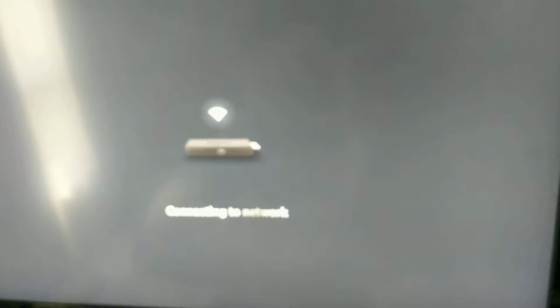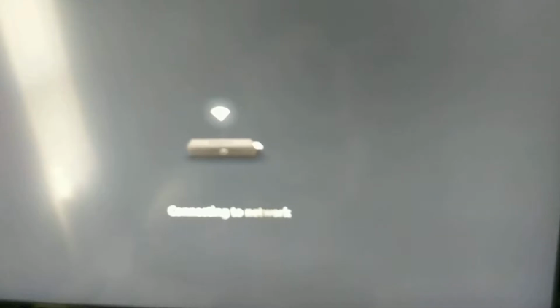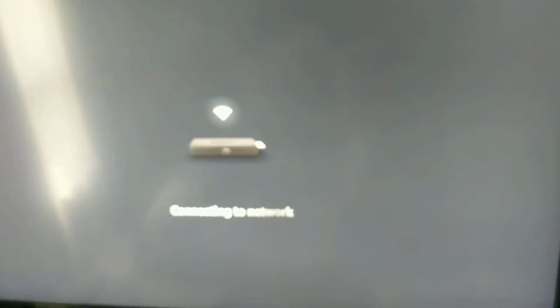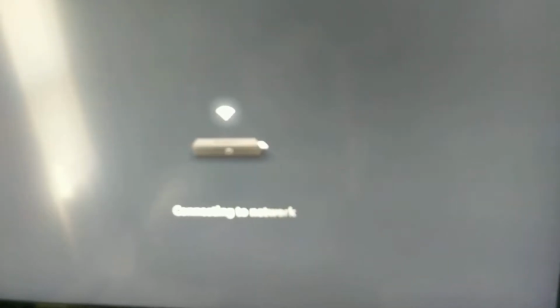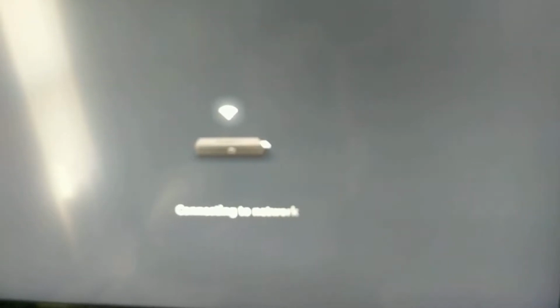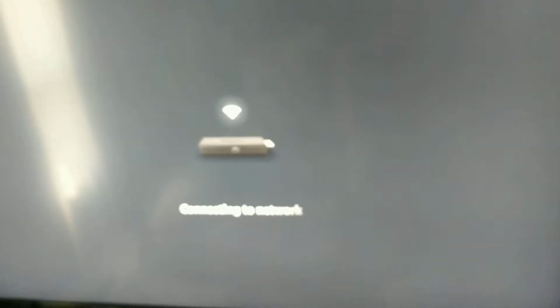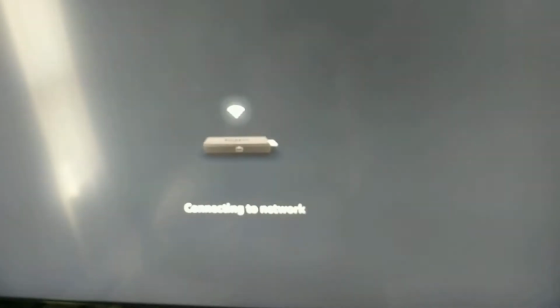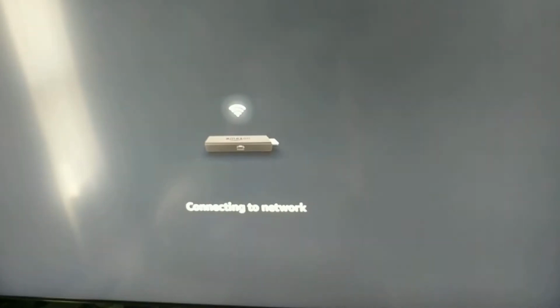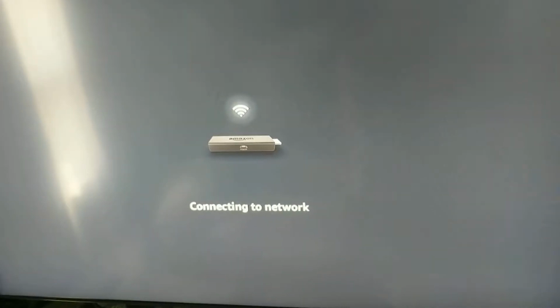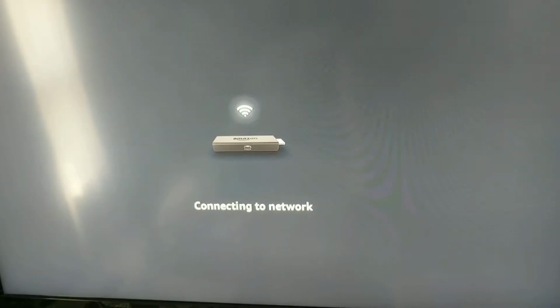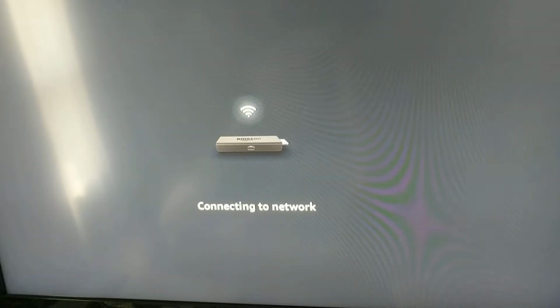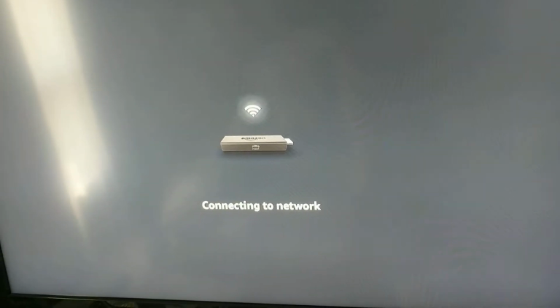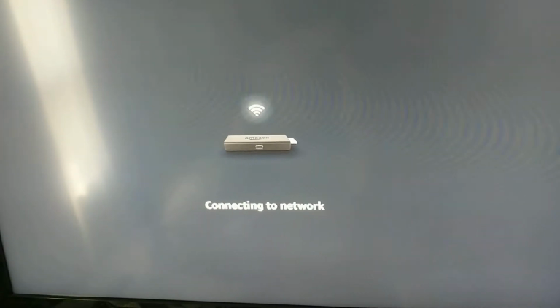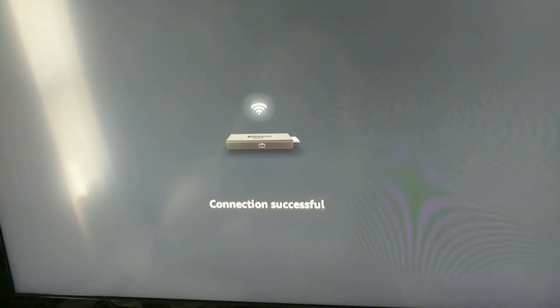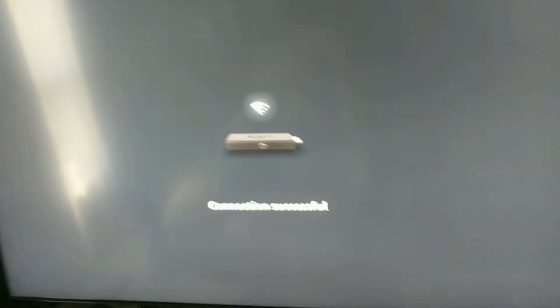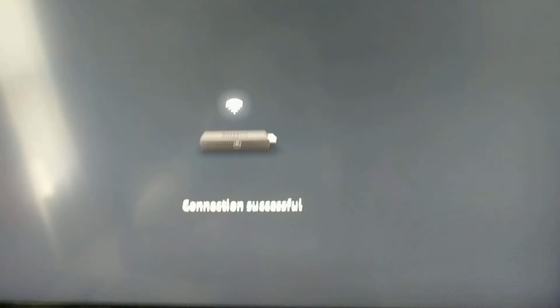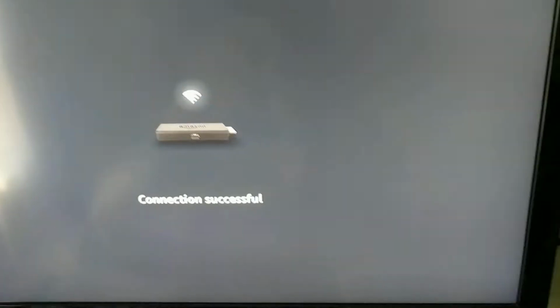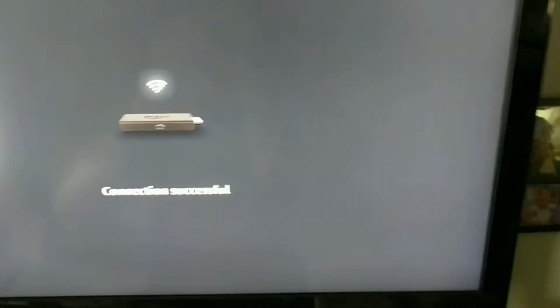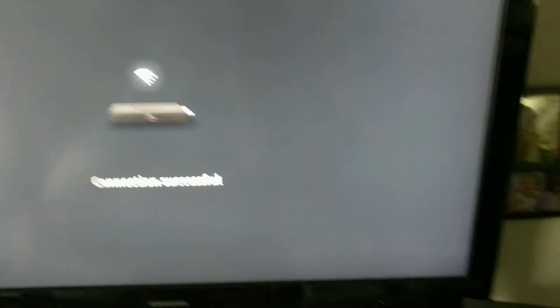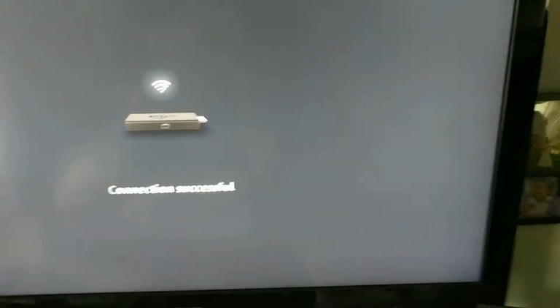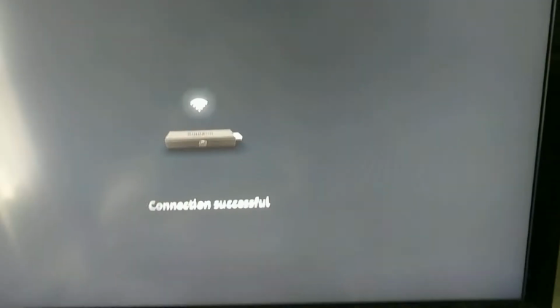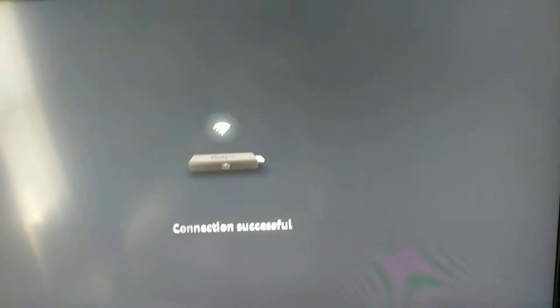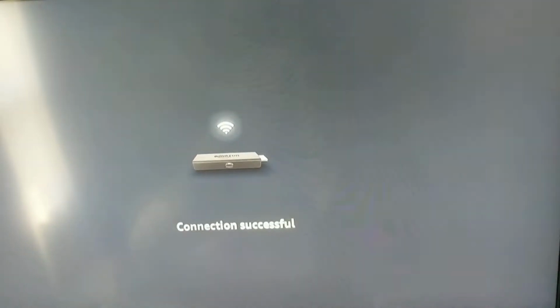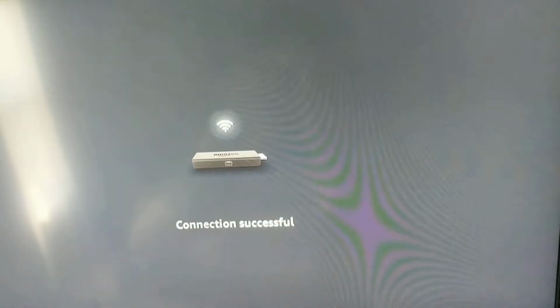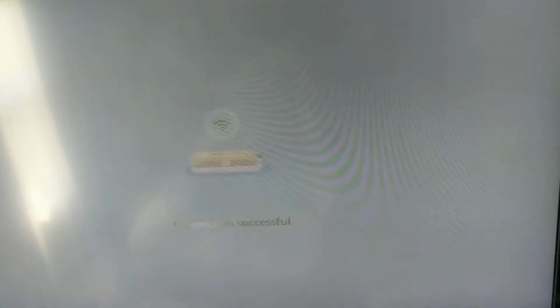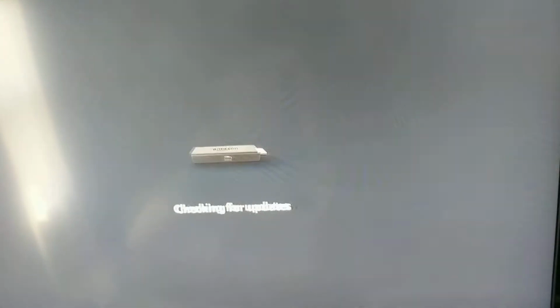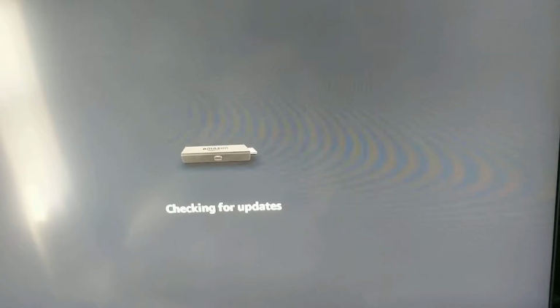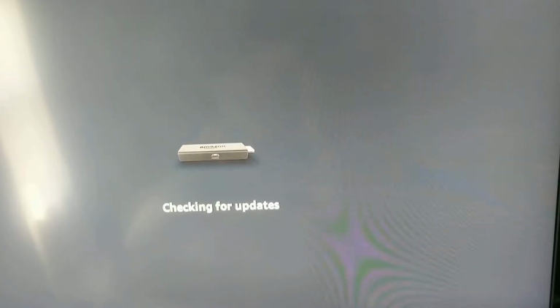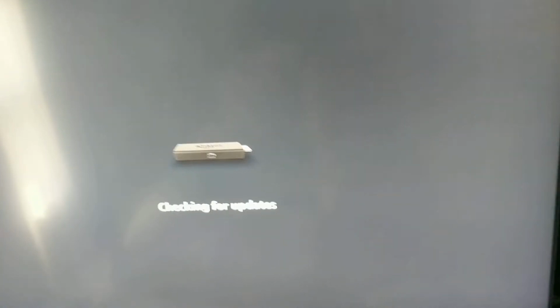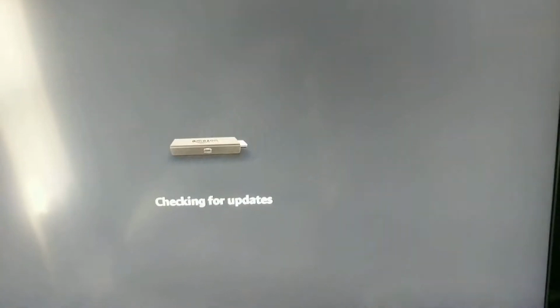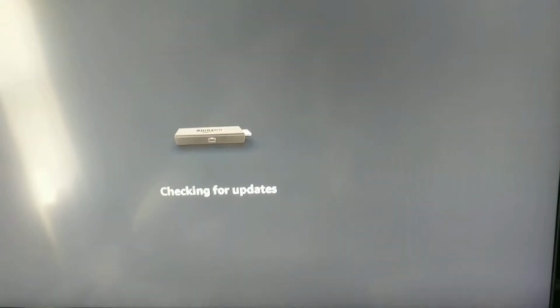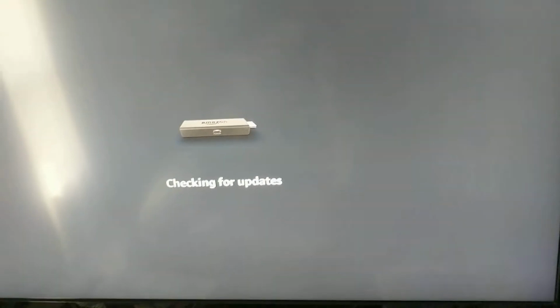This is connecting to my network right now. The Amazon Fire Stick will not work unless you are connected to Wi-Fi.